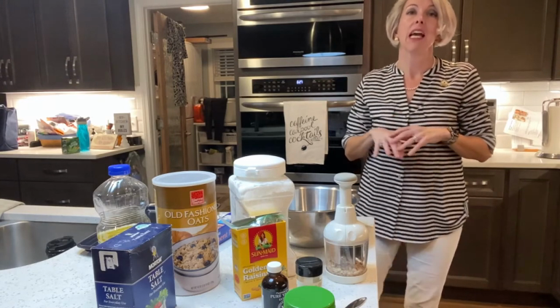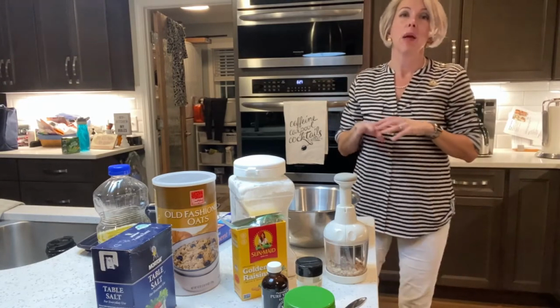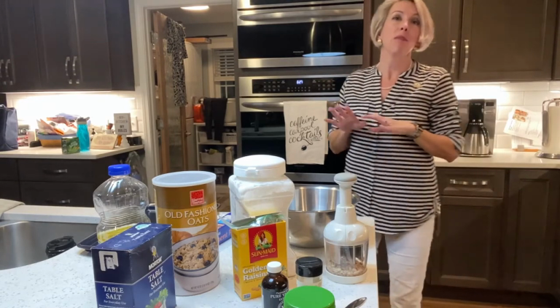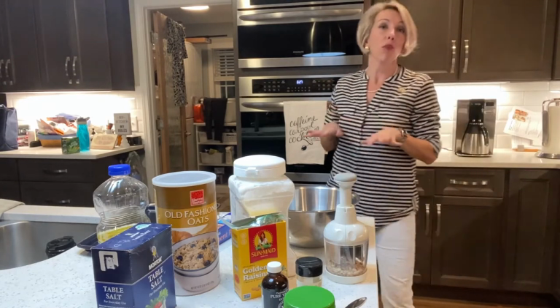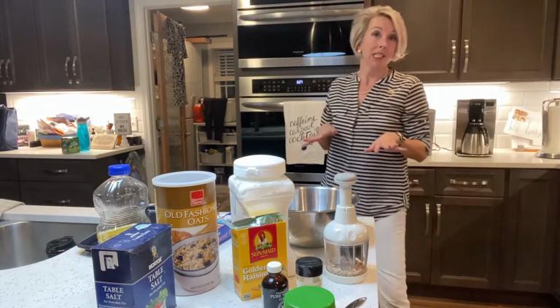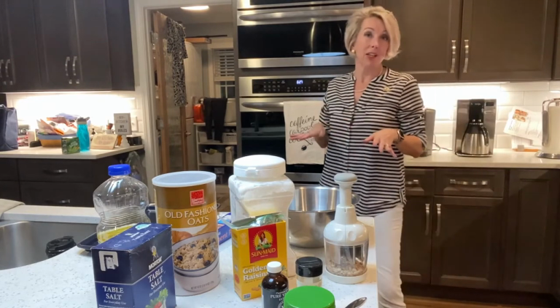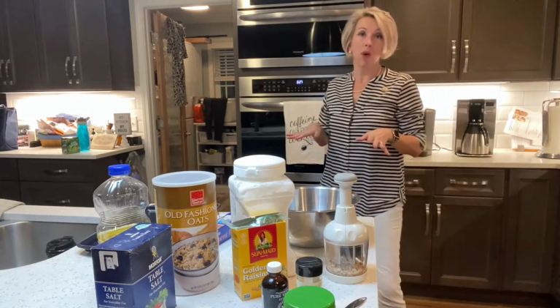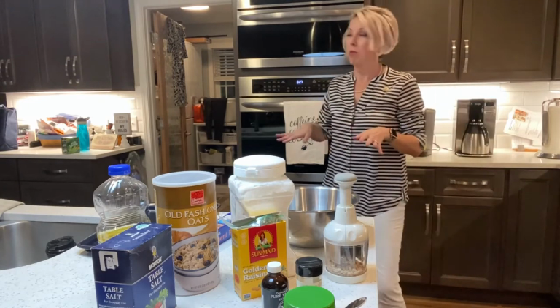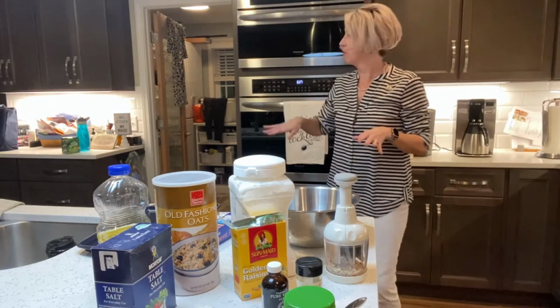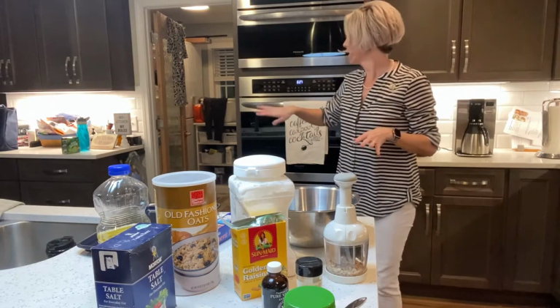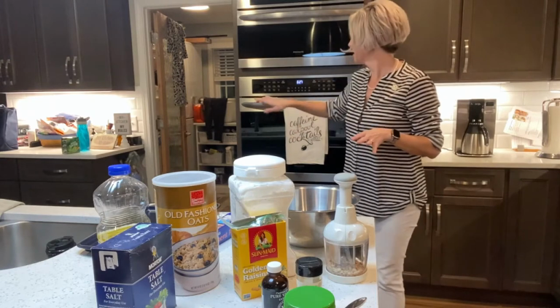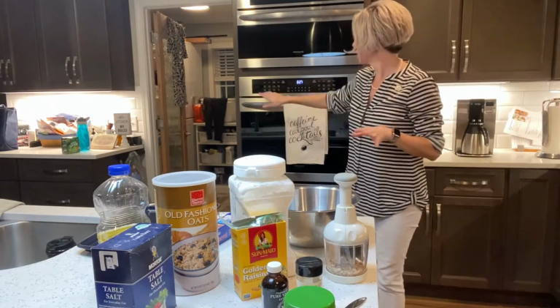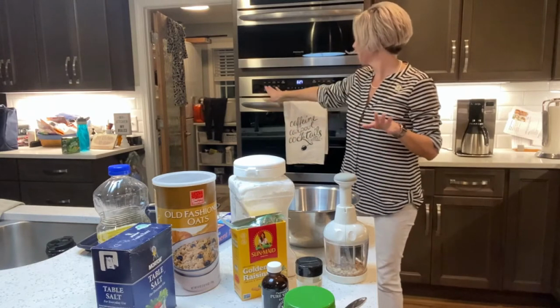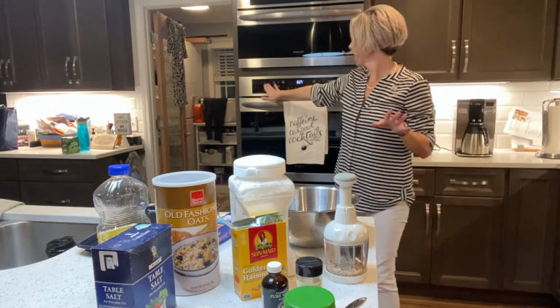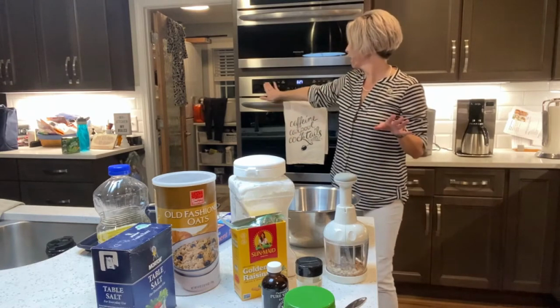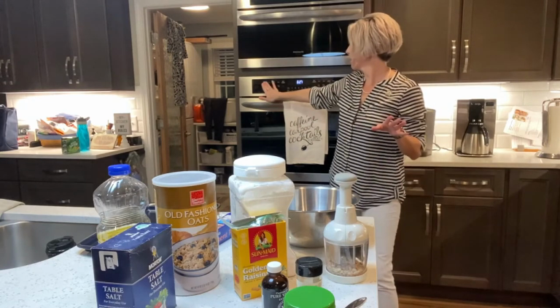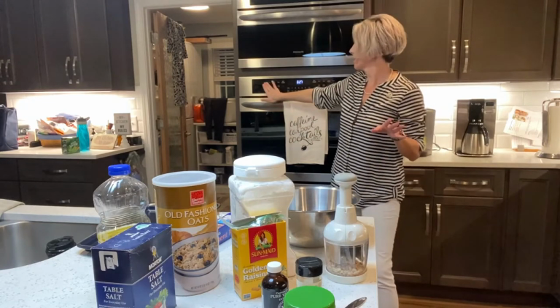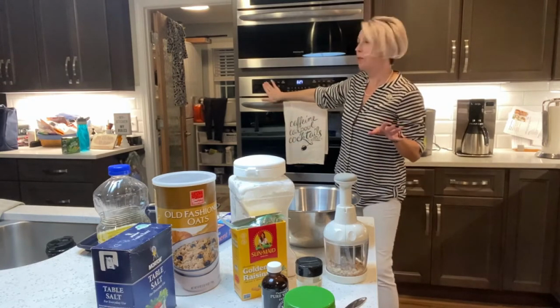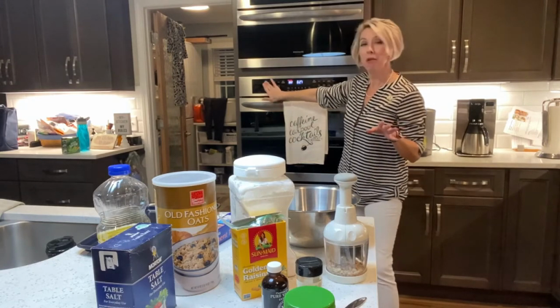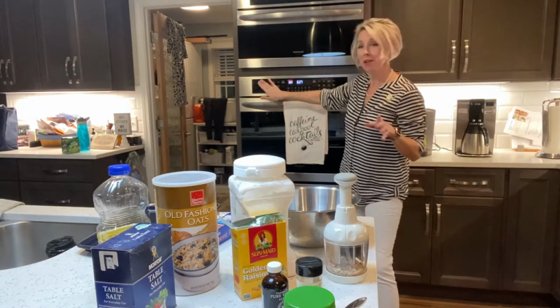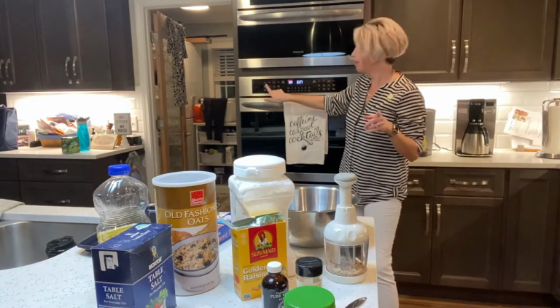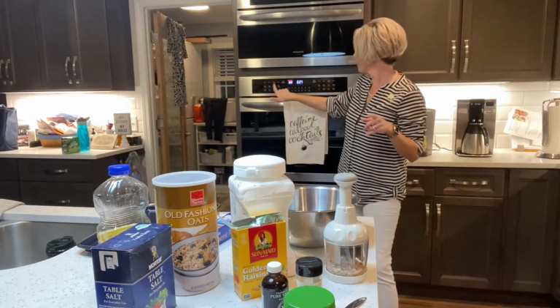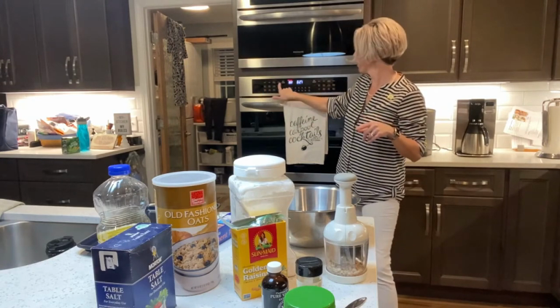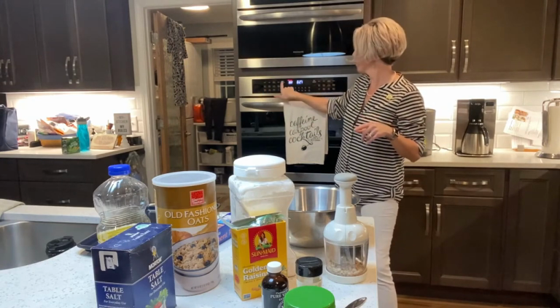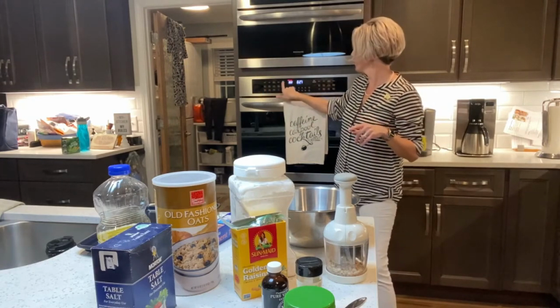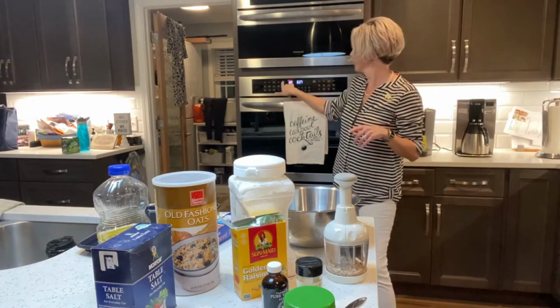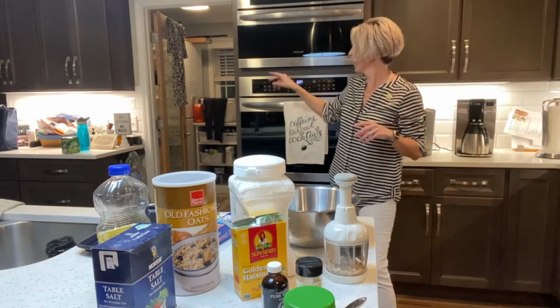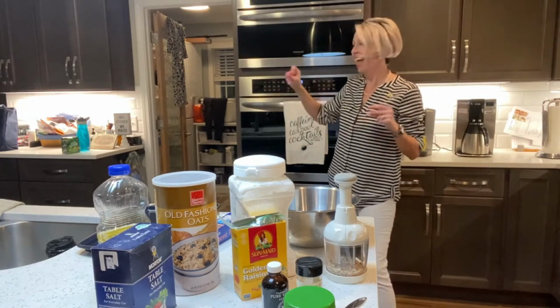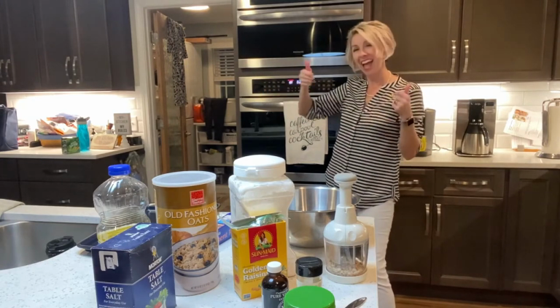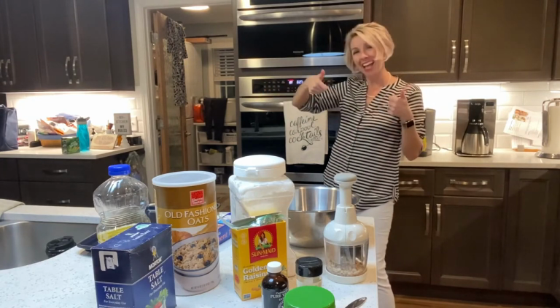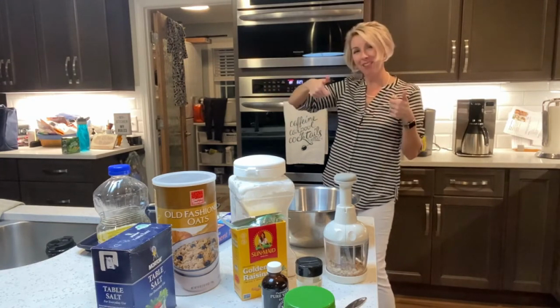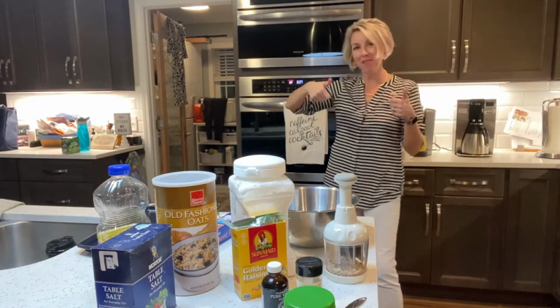And before I tell y'all what we're fixing, just go ahead and do step one: put that oven at 350.